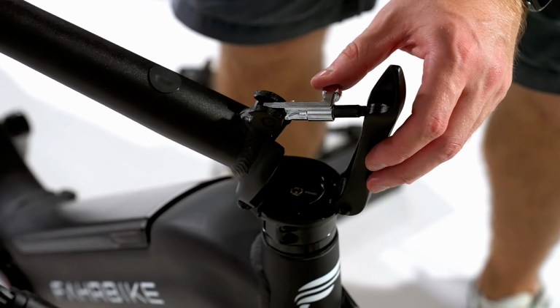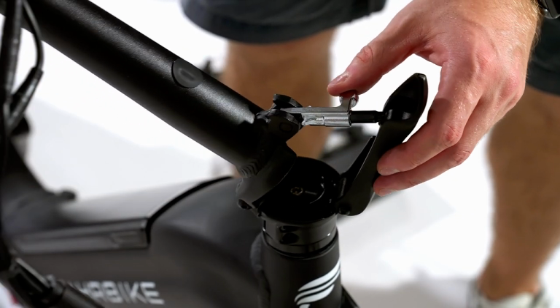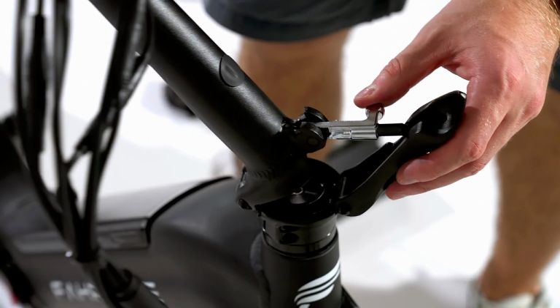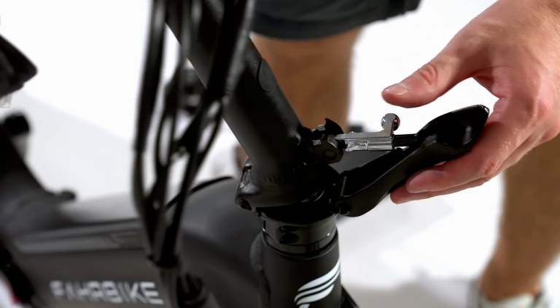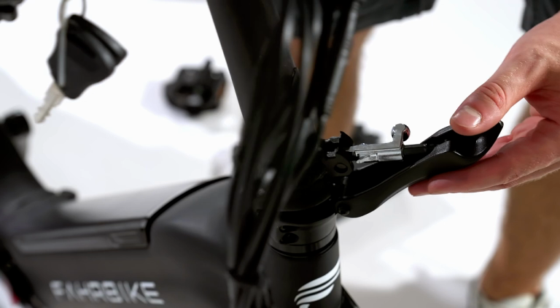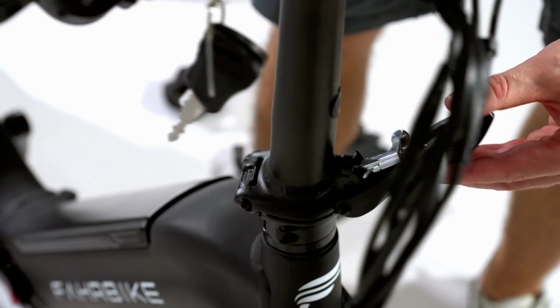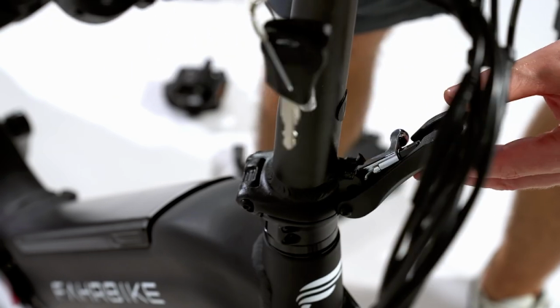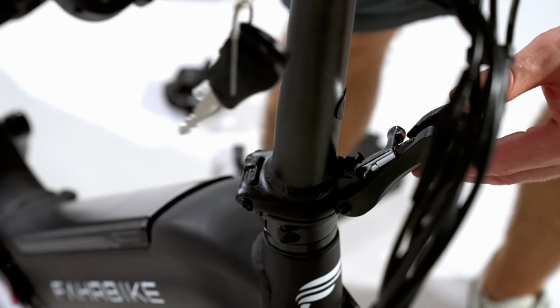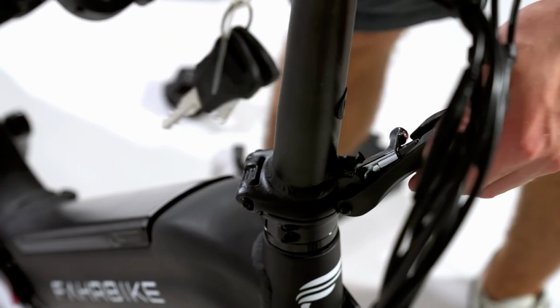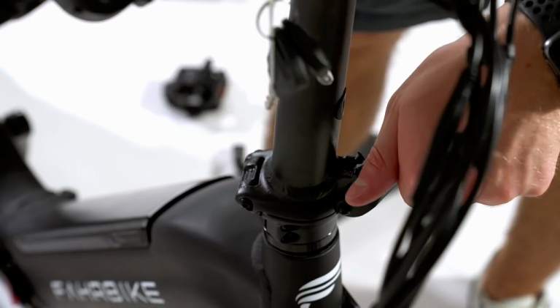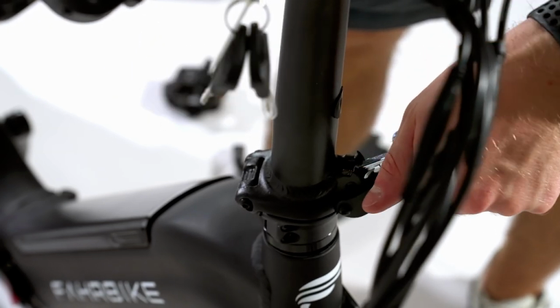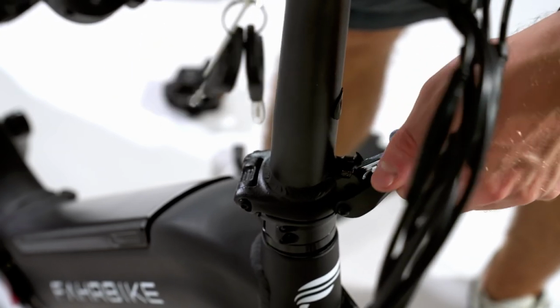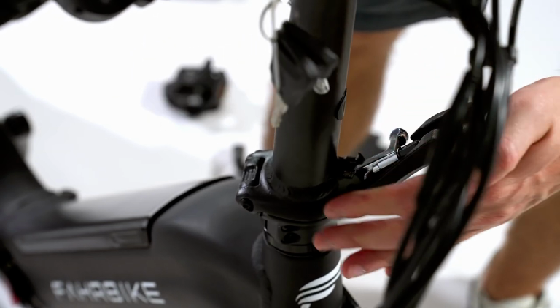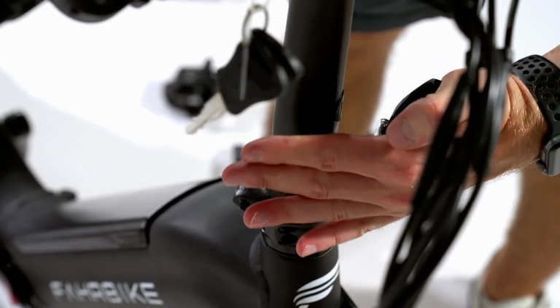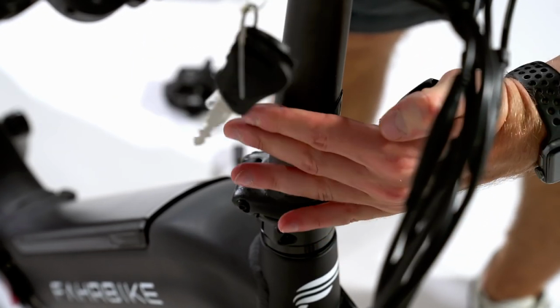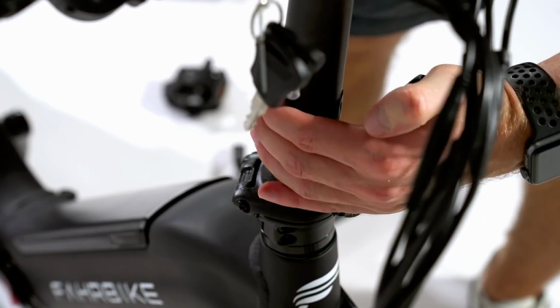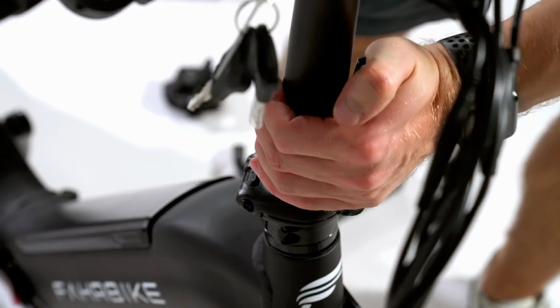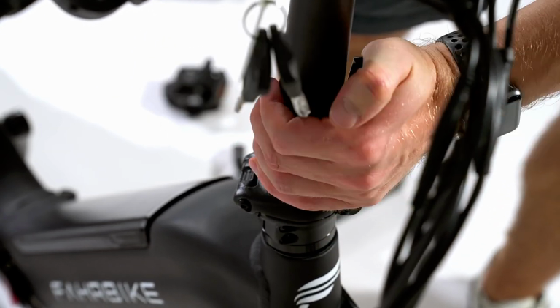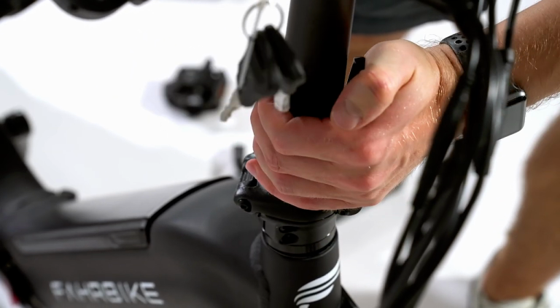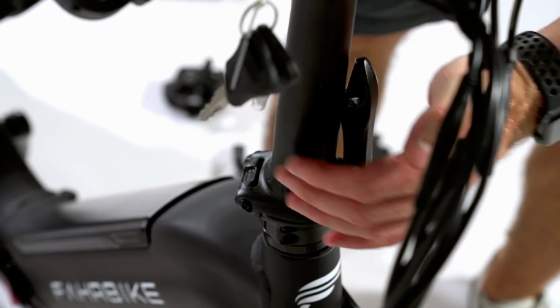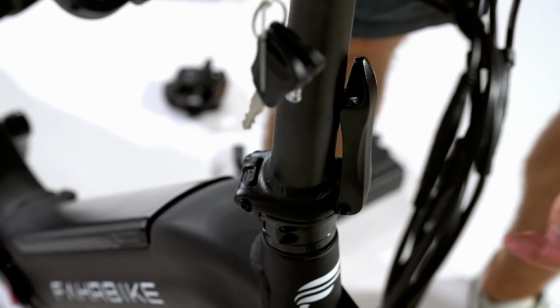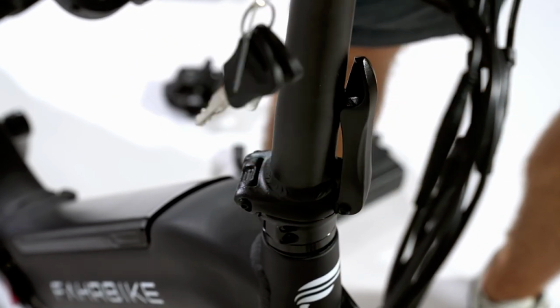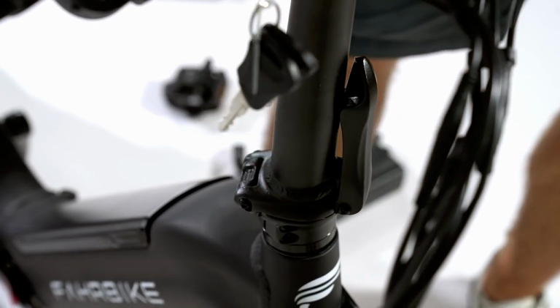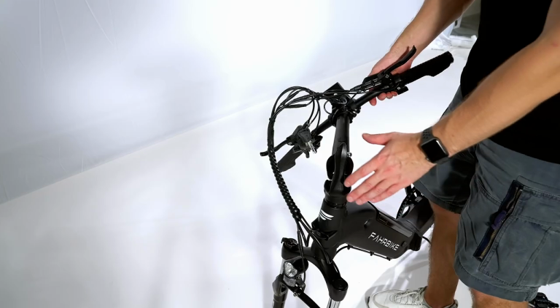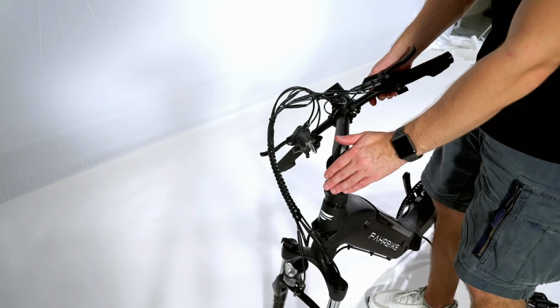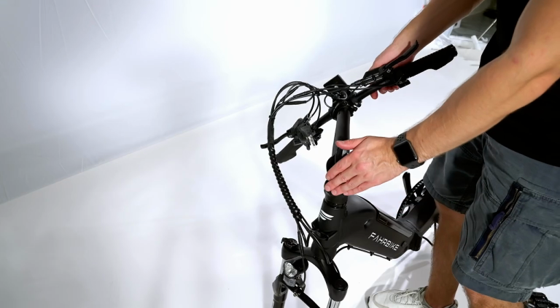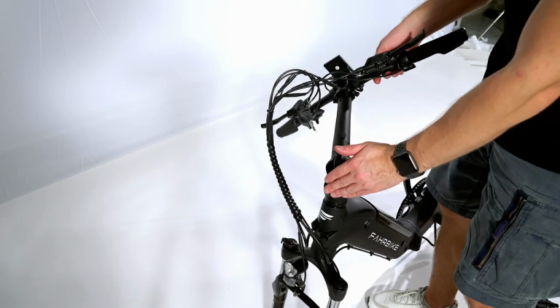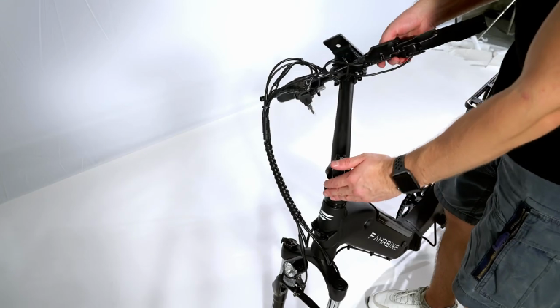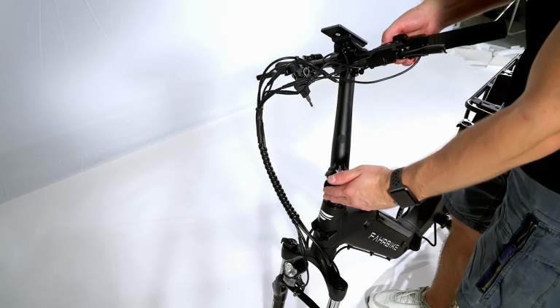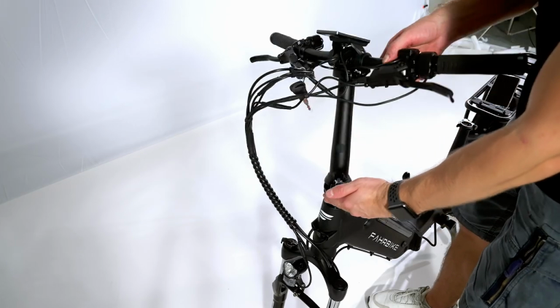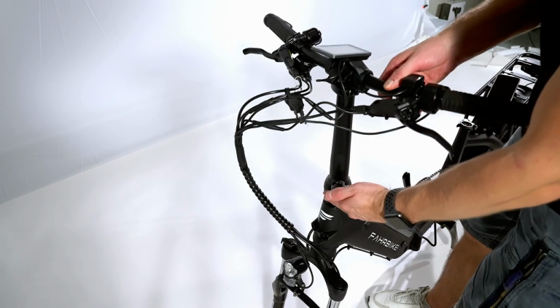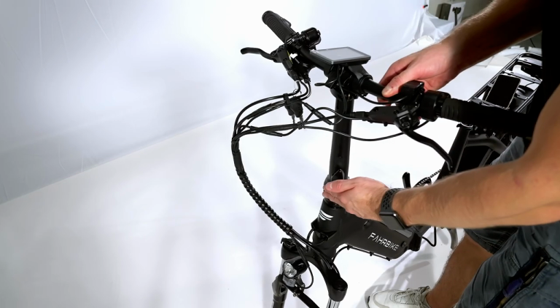Unfold the handlebar and close the quick release. Check that the handlebar is aligned with the front wheel.